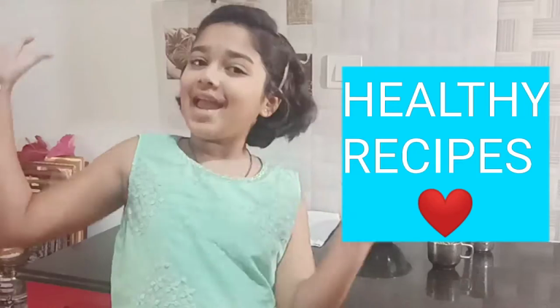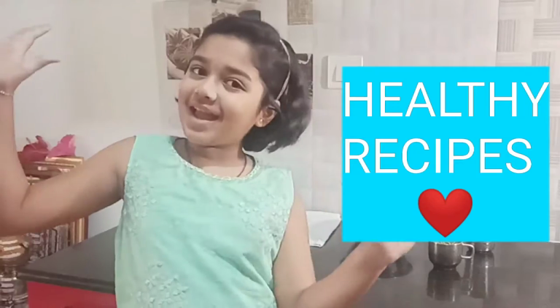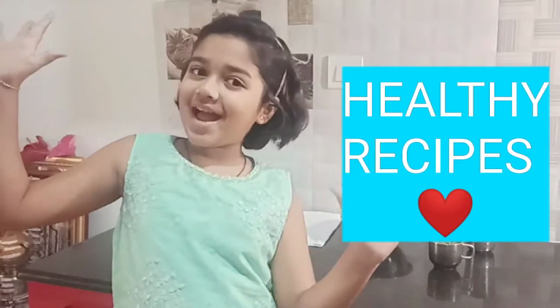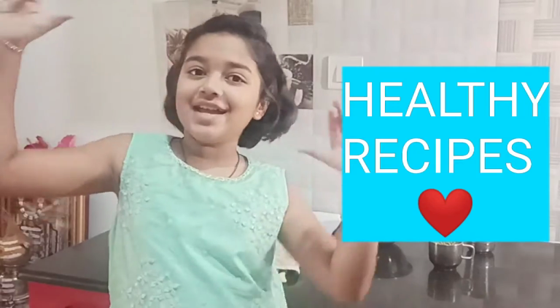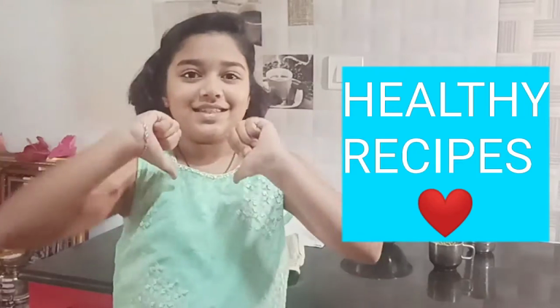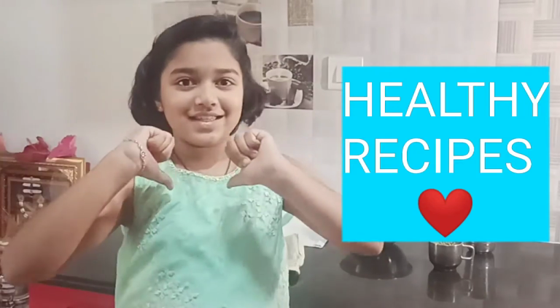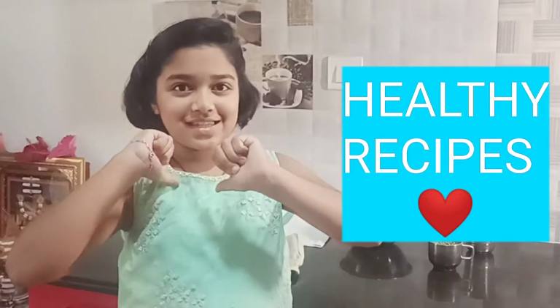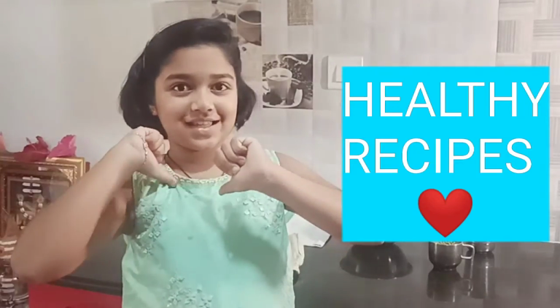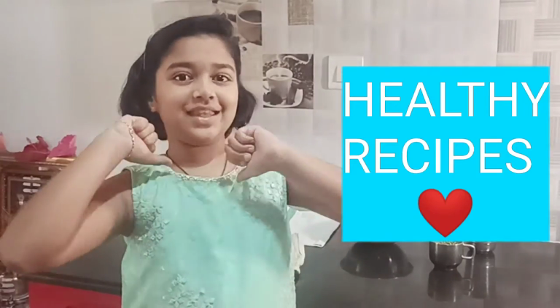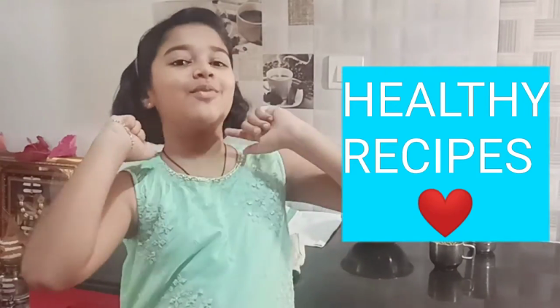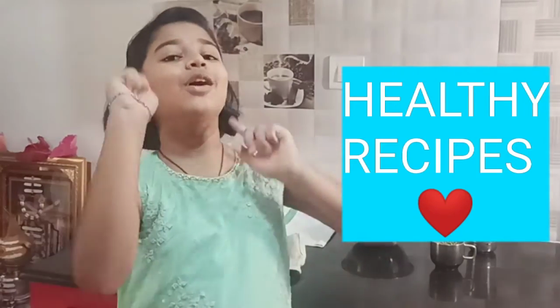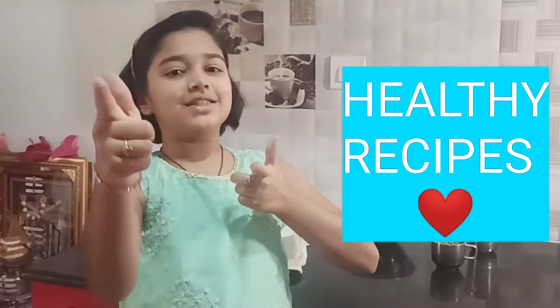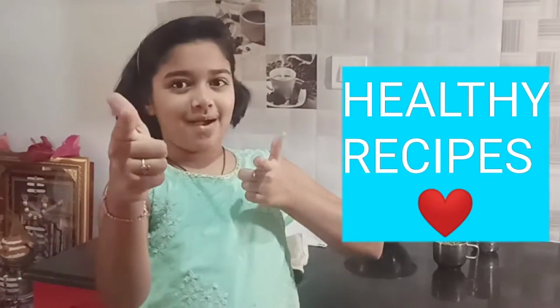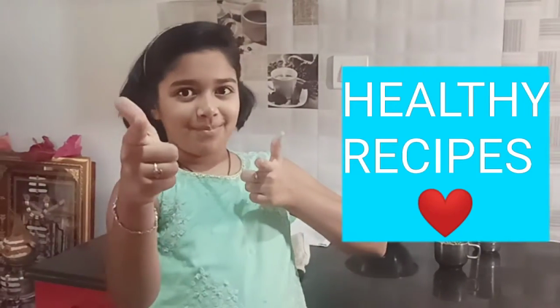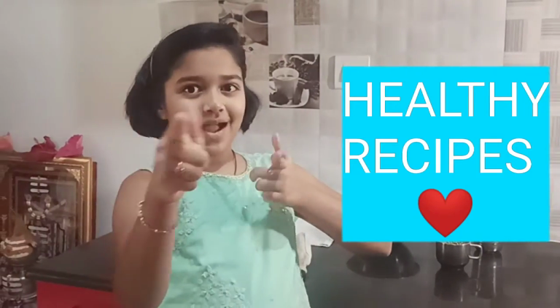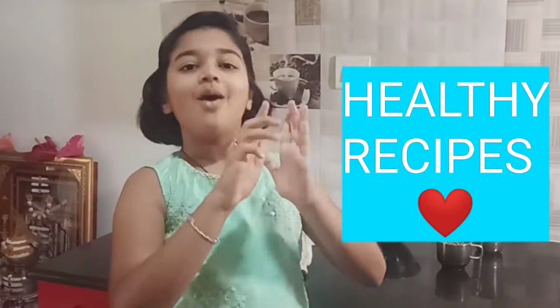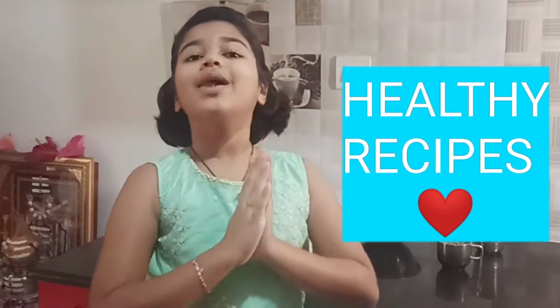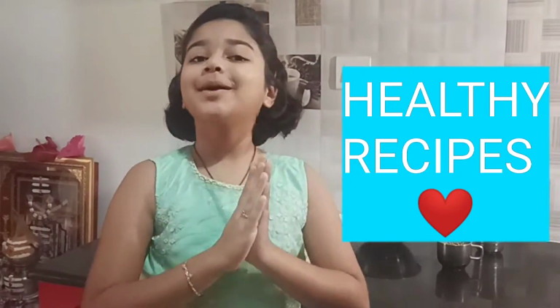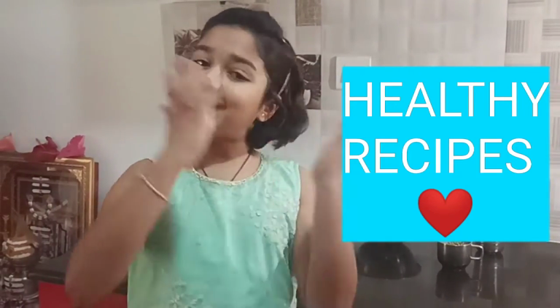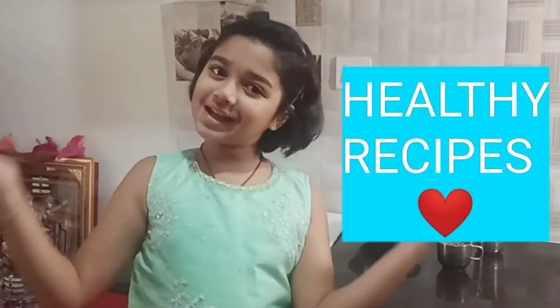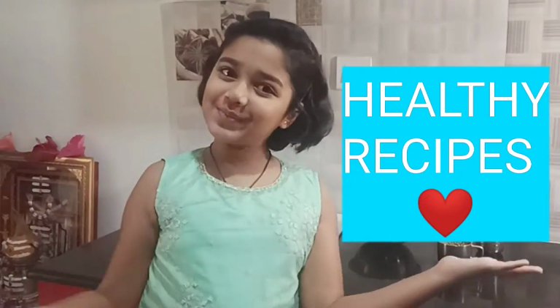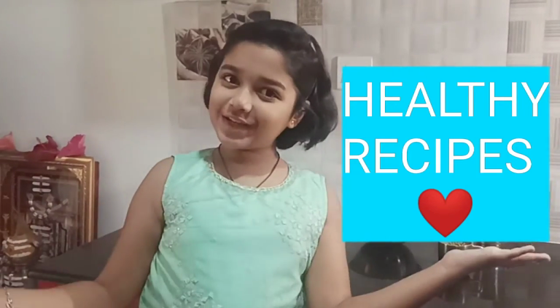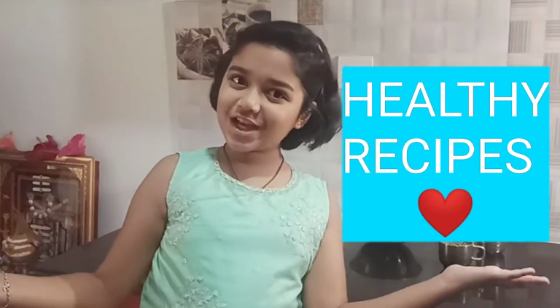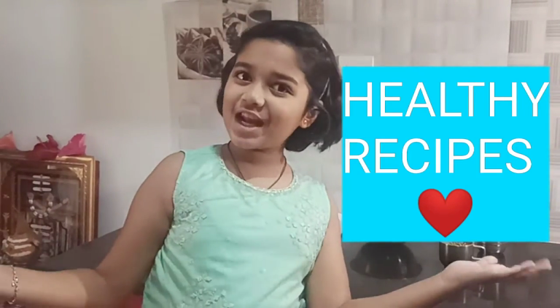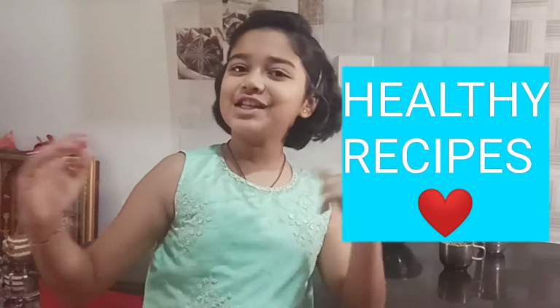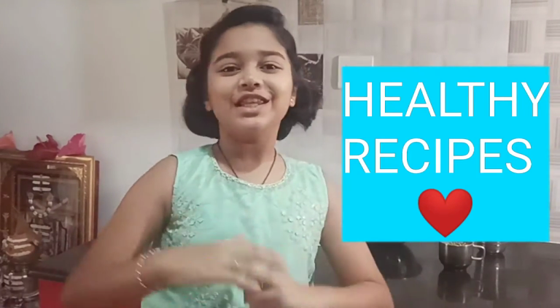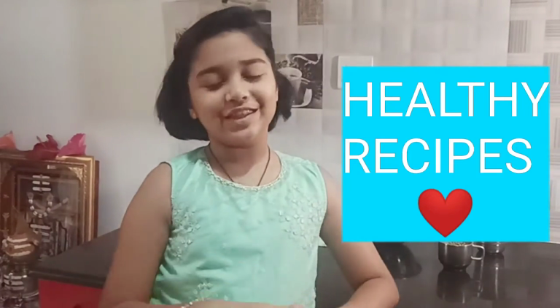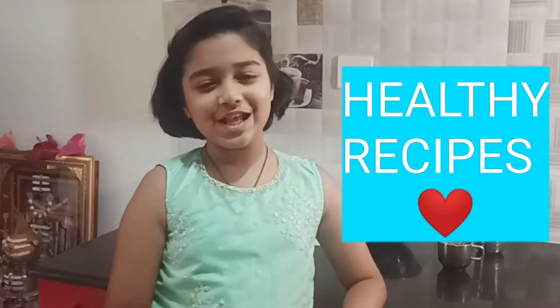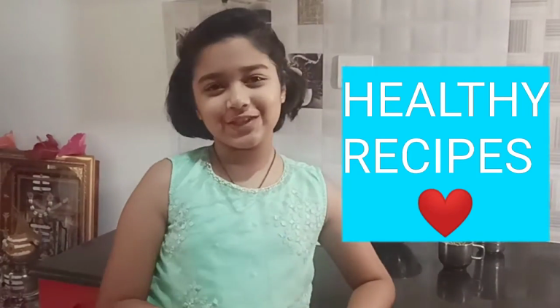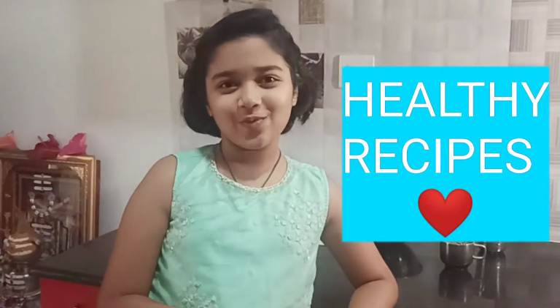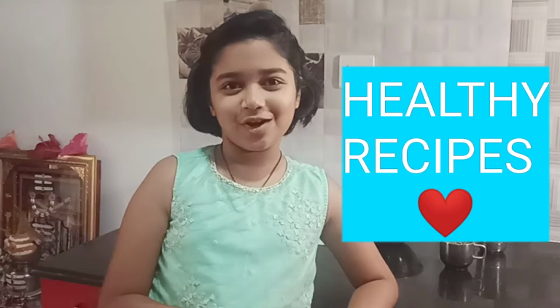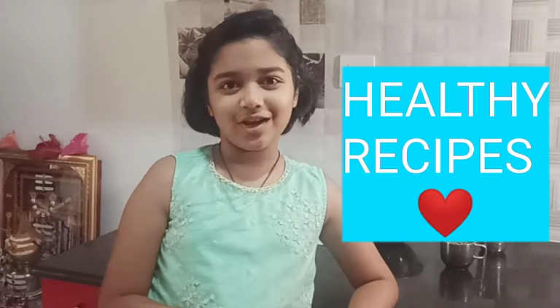Hey guys, this is Nidhi. What's up? Welcome back to my channel, Nidhi's World.